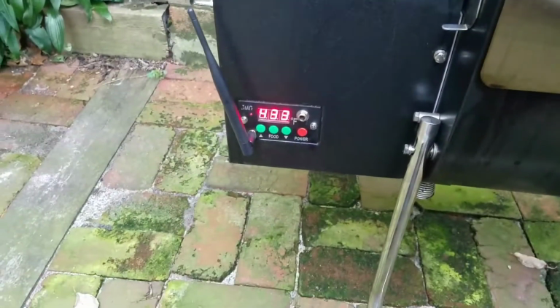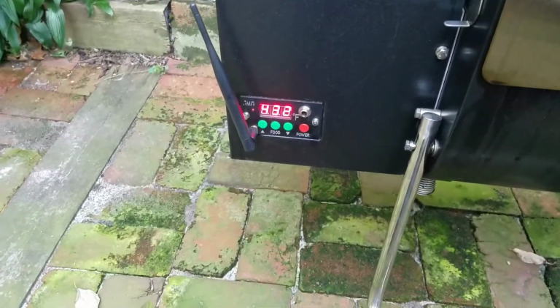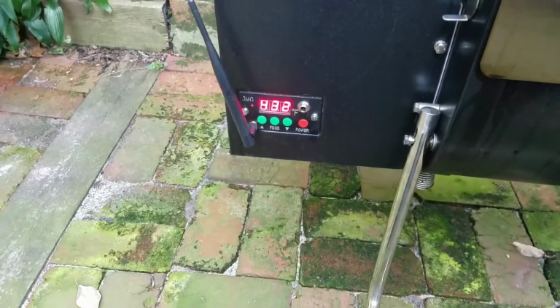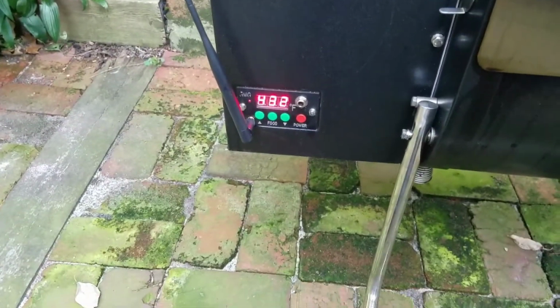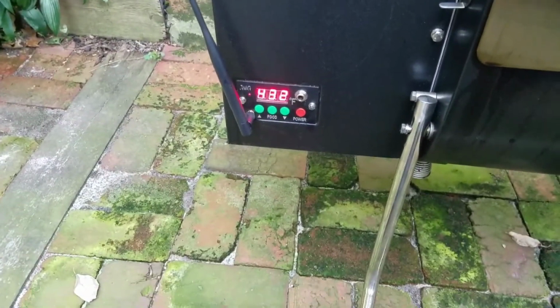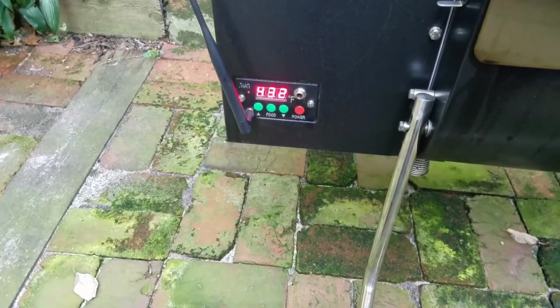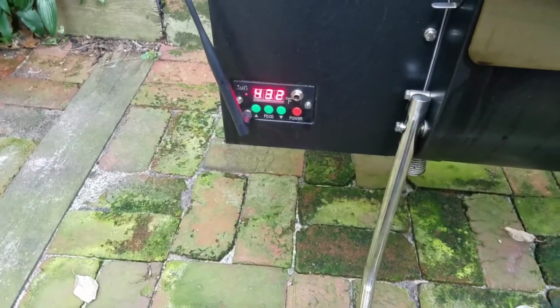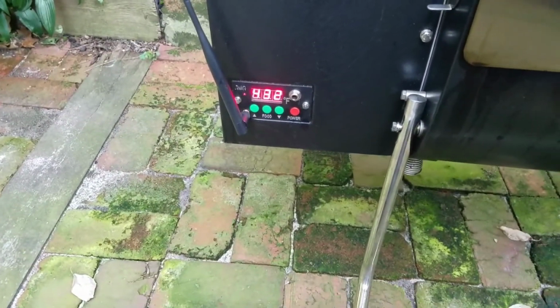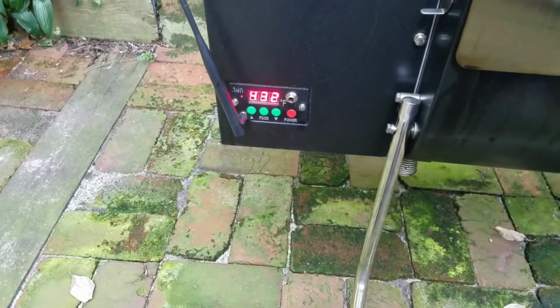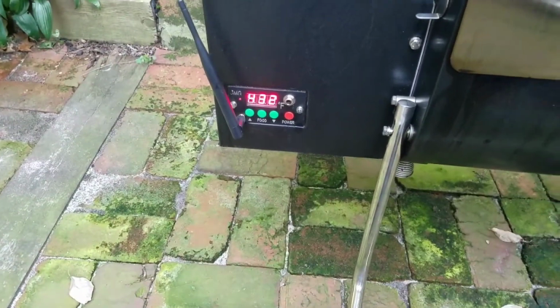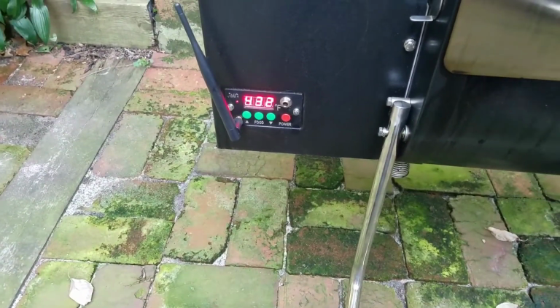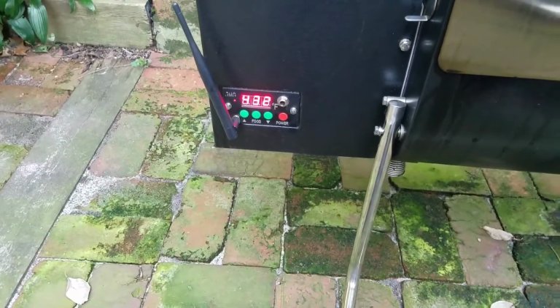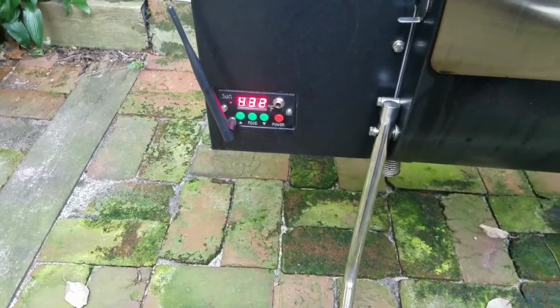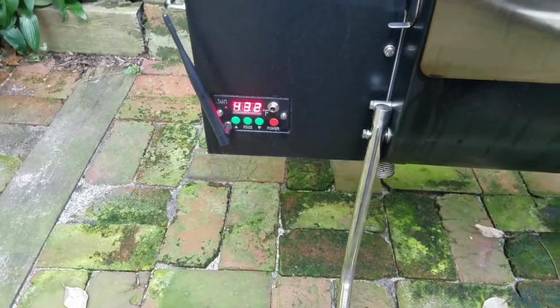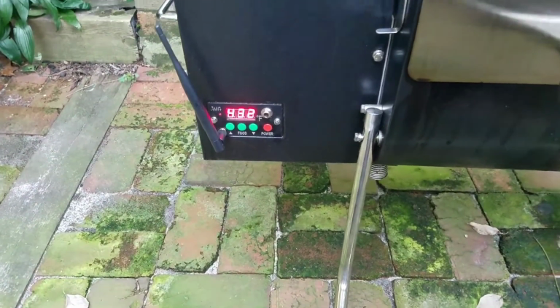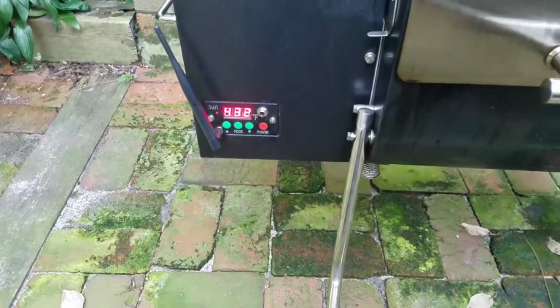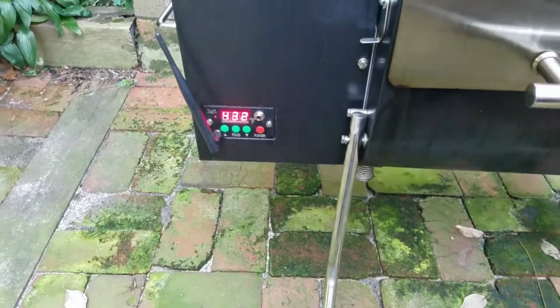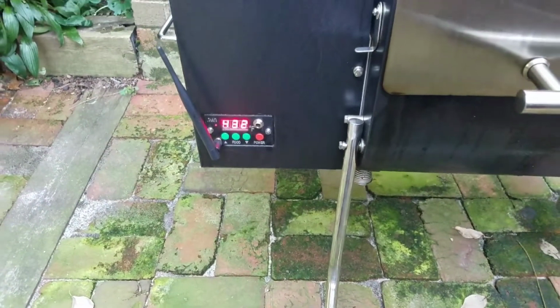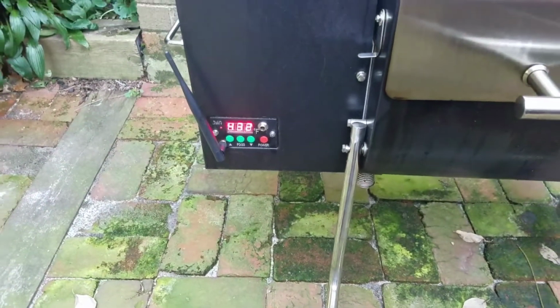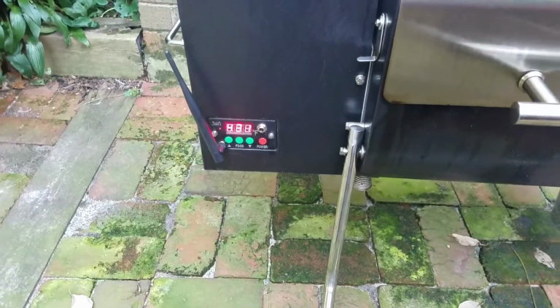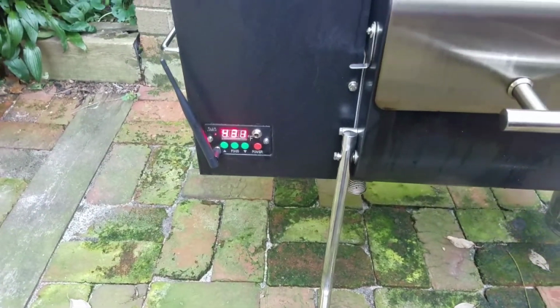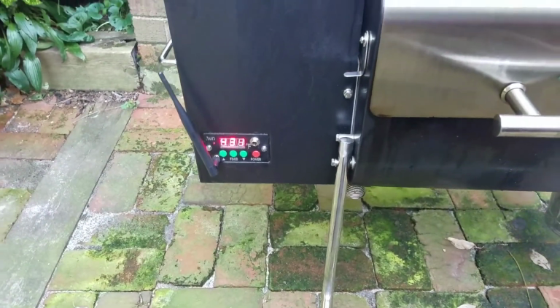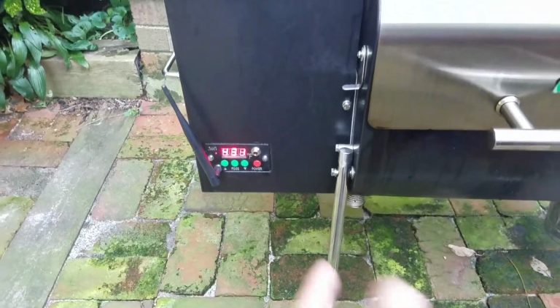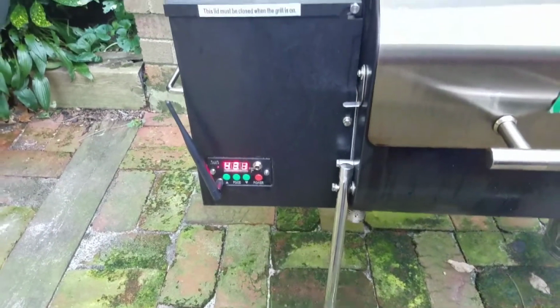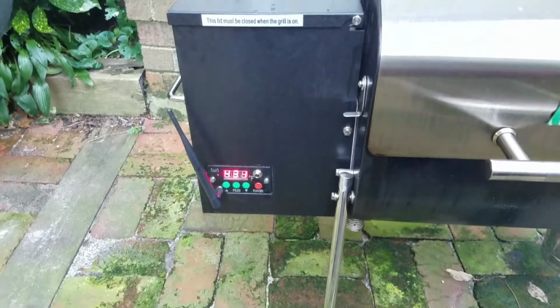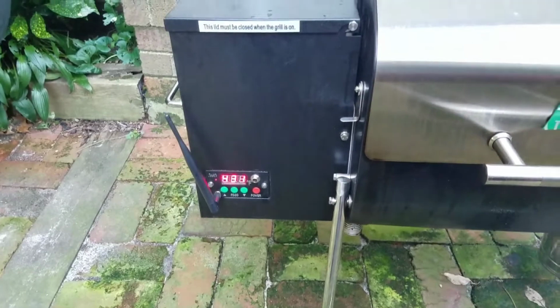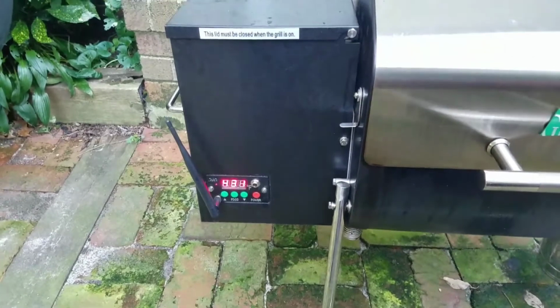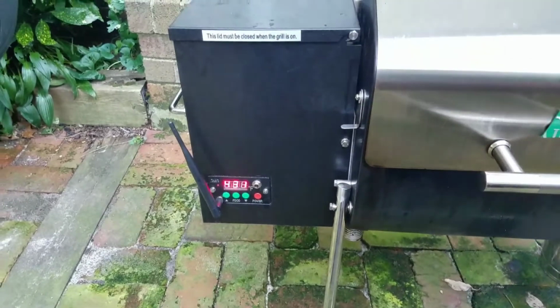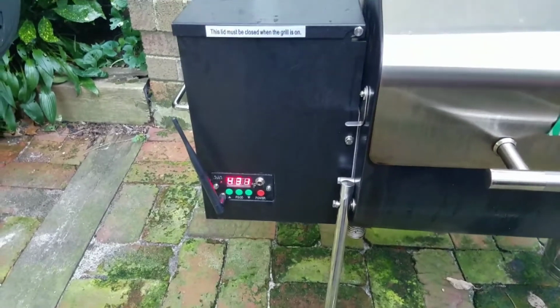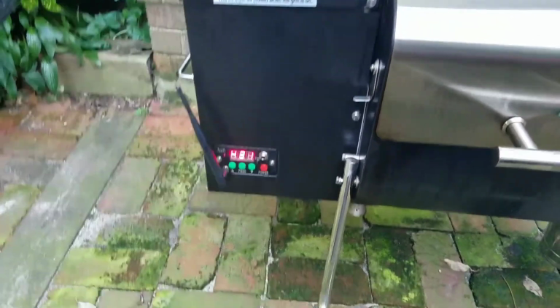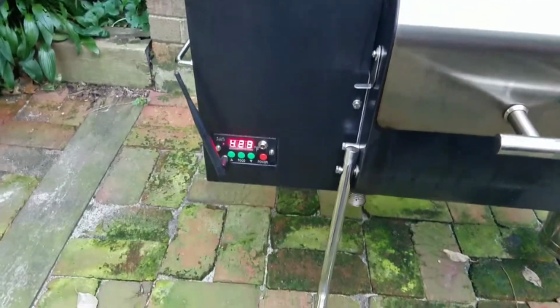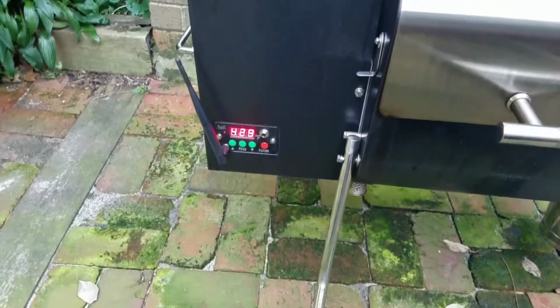If your pellets go below that grate, you're gonna see your temperature start to drop. Right now I'm at 432 and I'm supposed to be at 440 — as you can see, I was low on pellets.